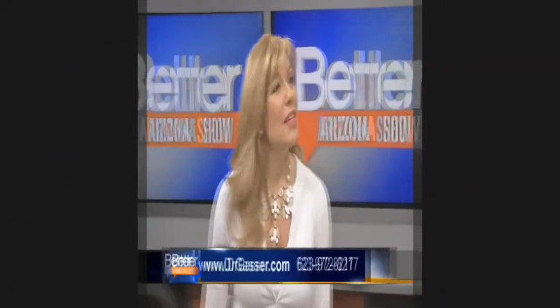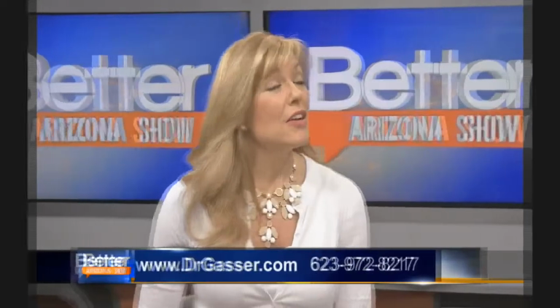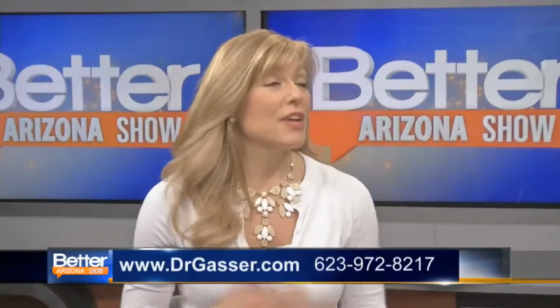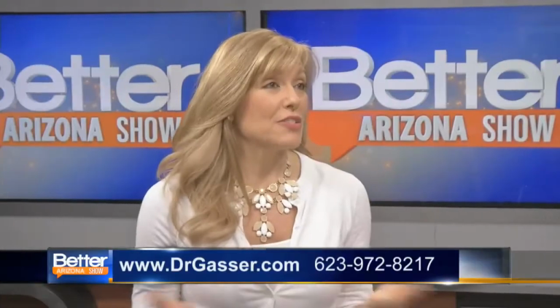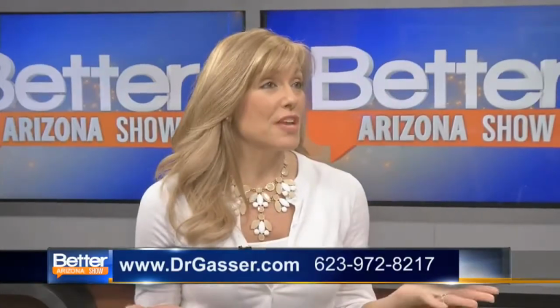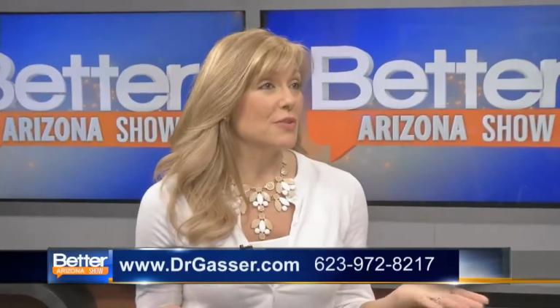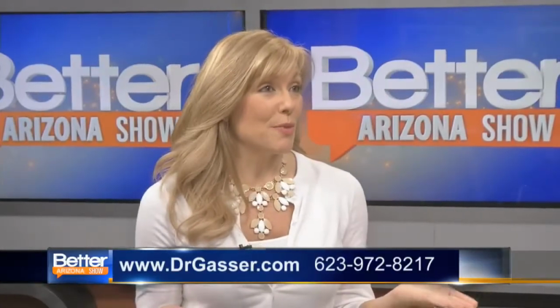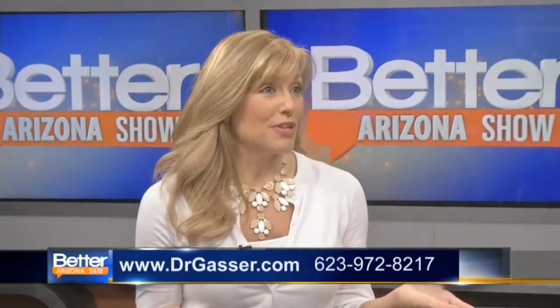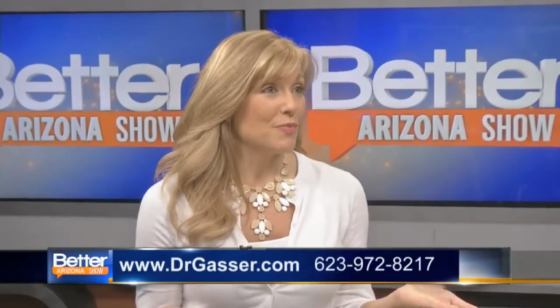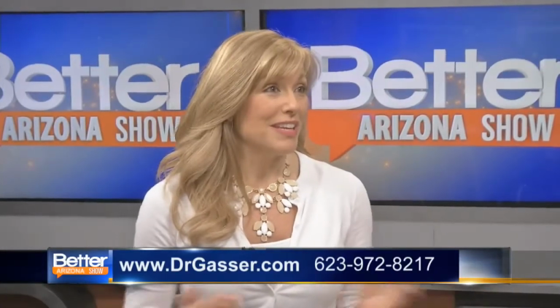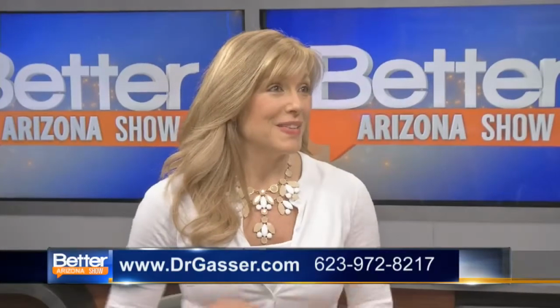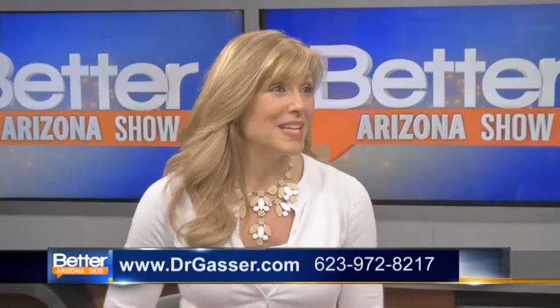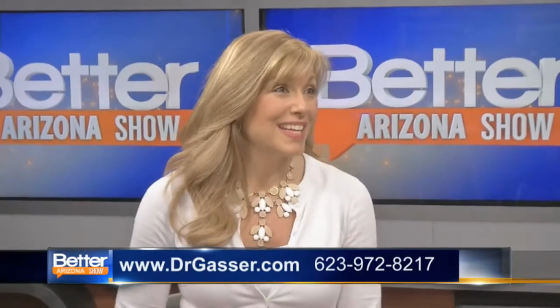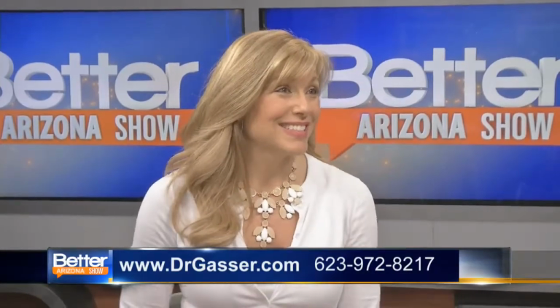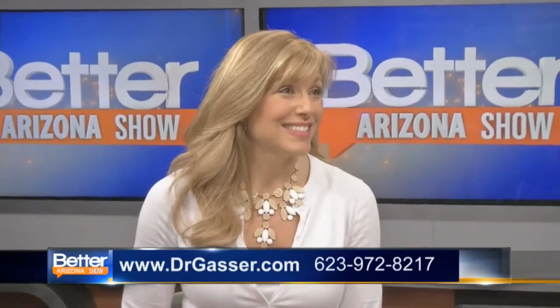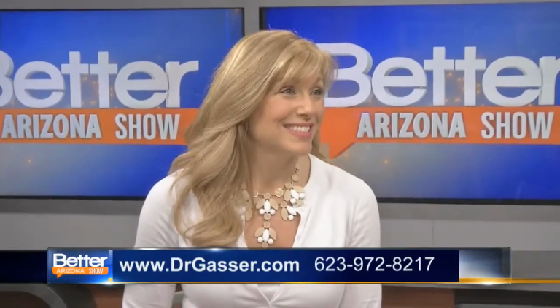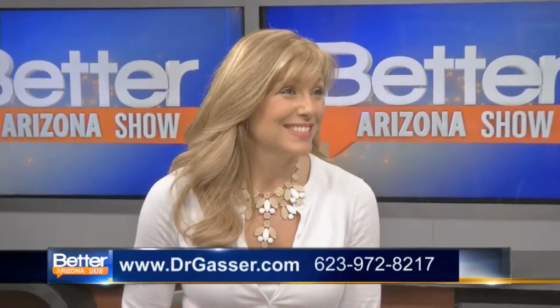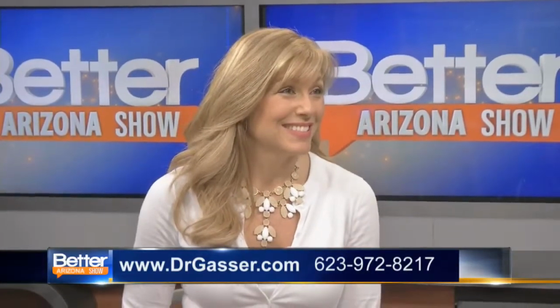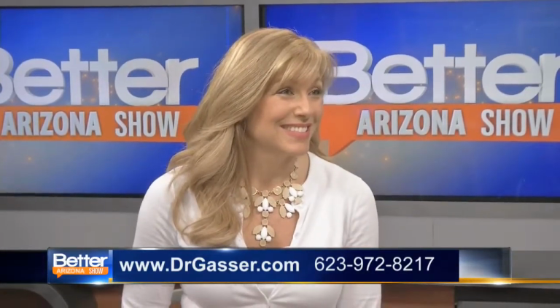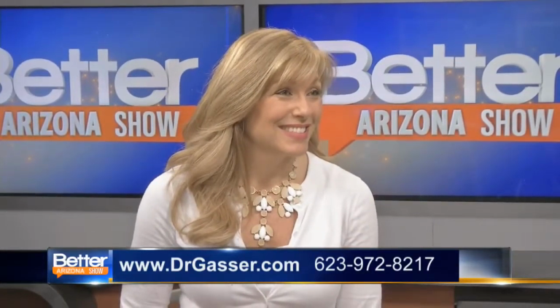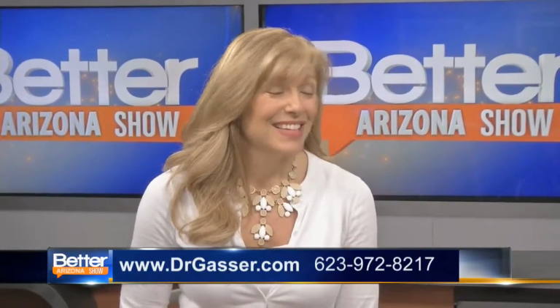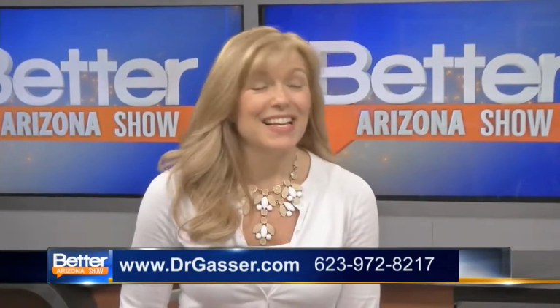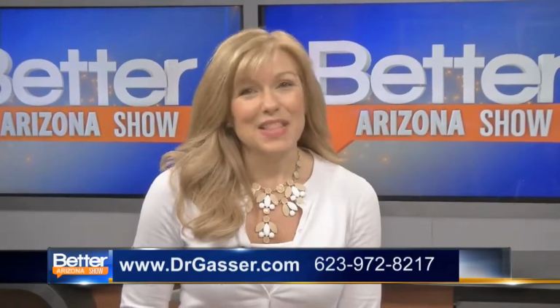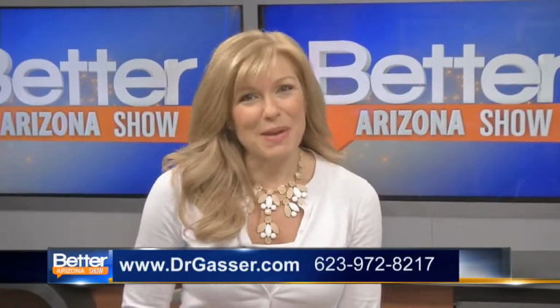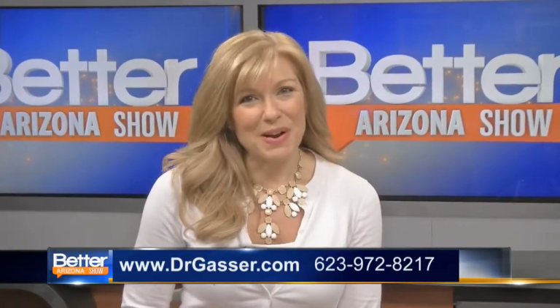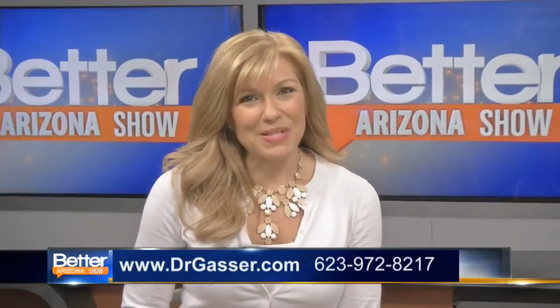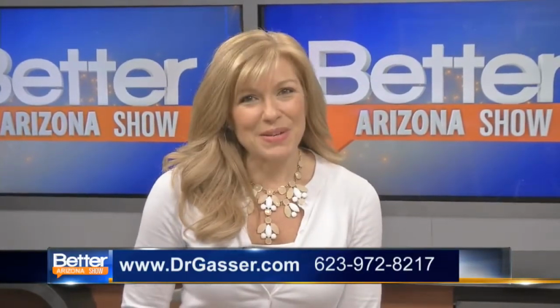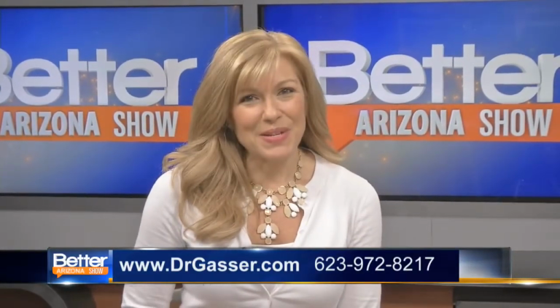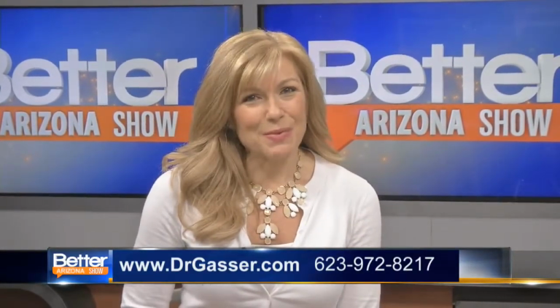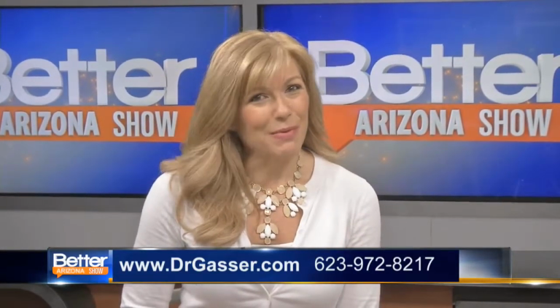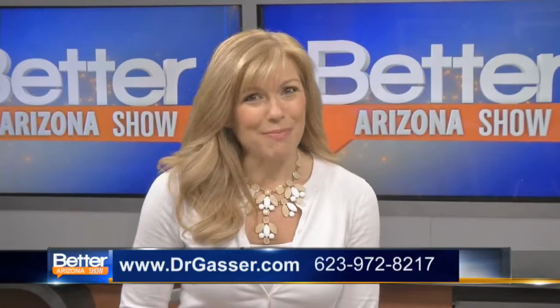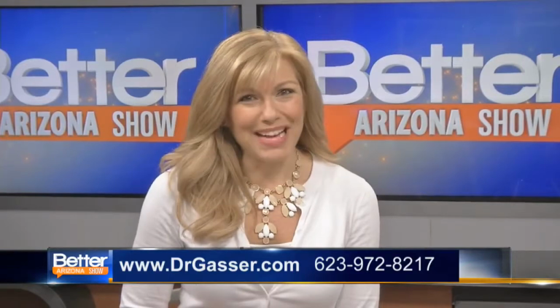Dr. Gasser, thank you so much for being here today. Our pleasure, thank you. The Better Arizona Show will be right back.